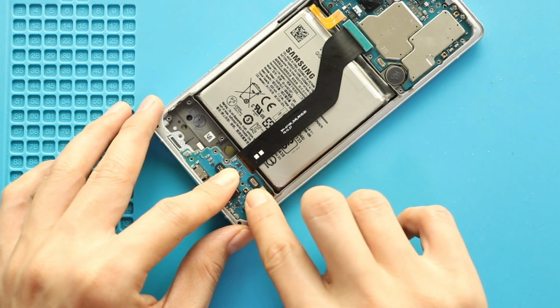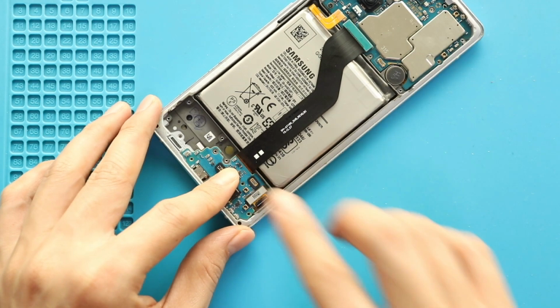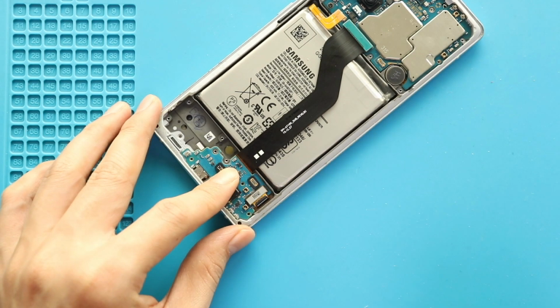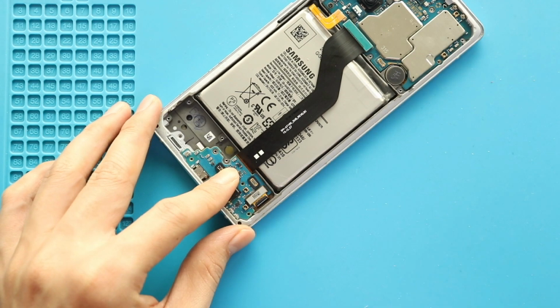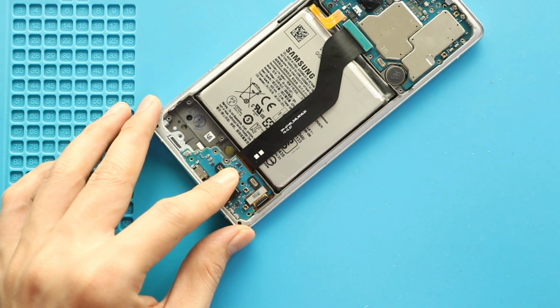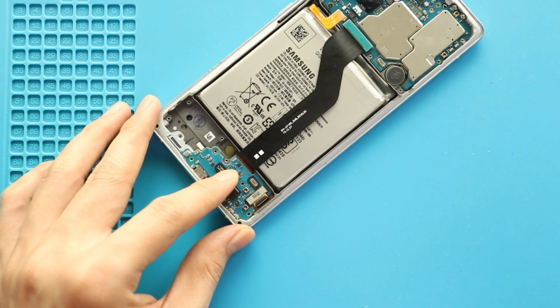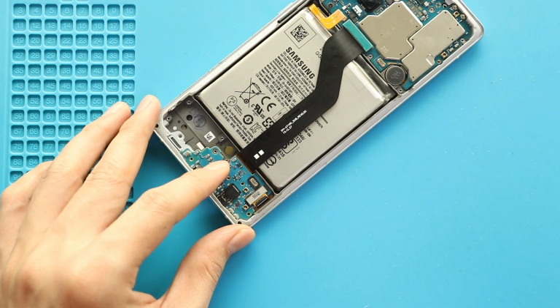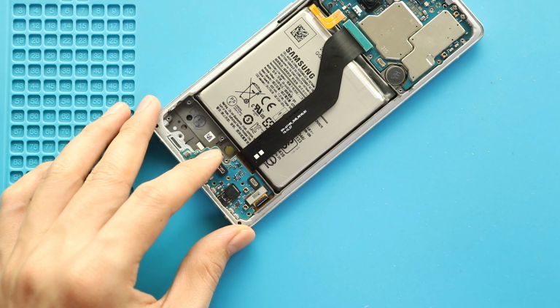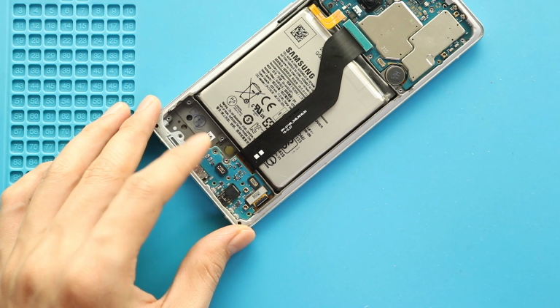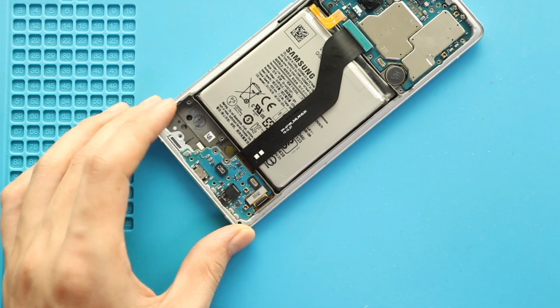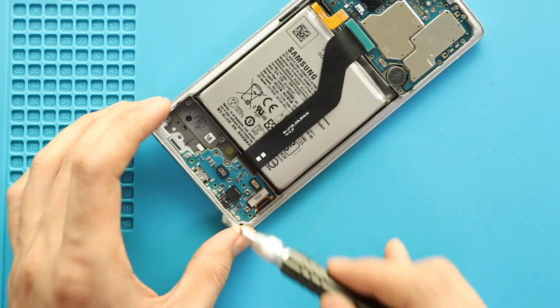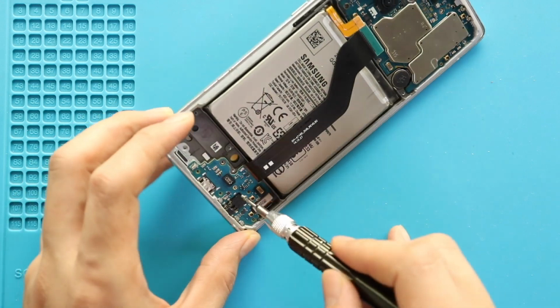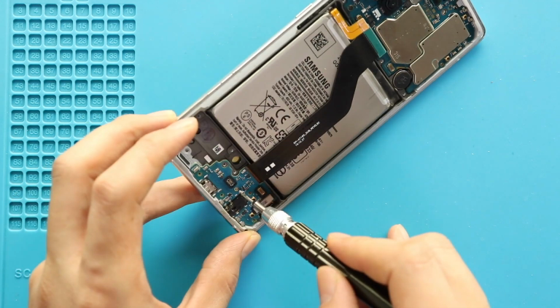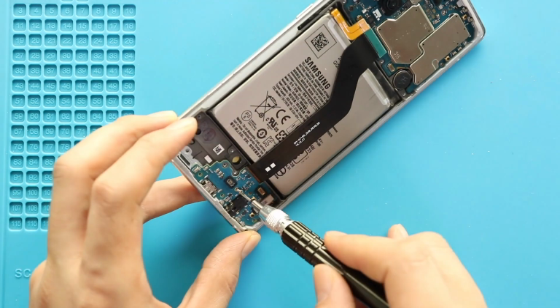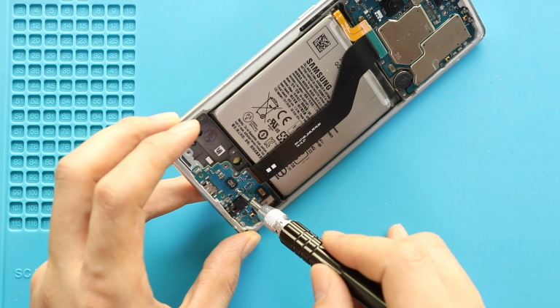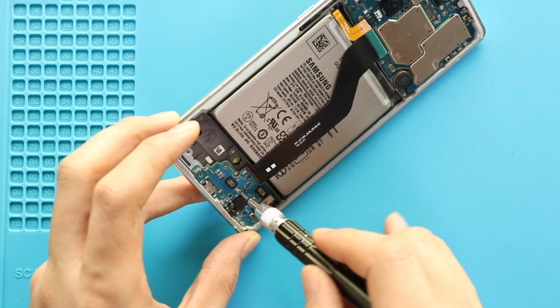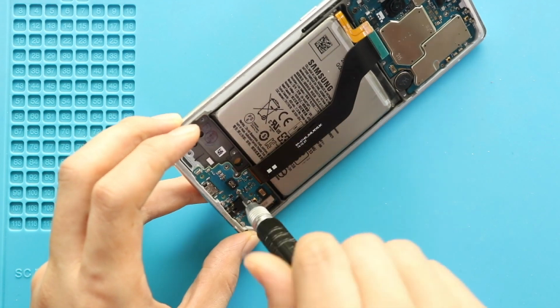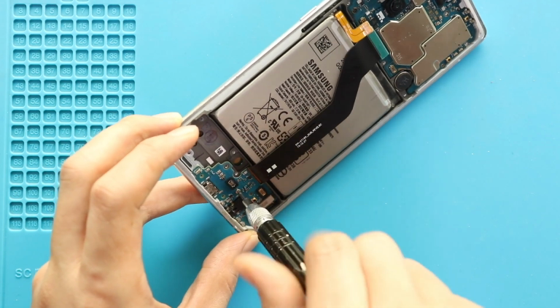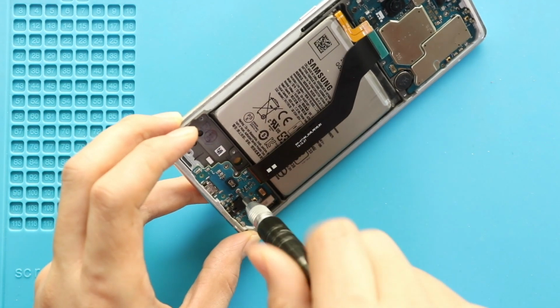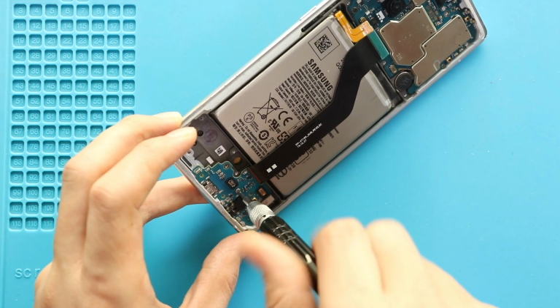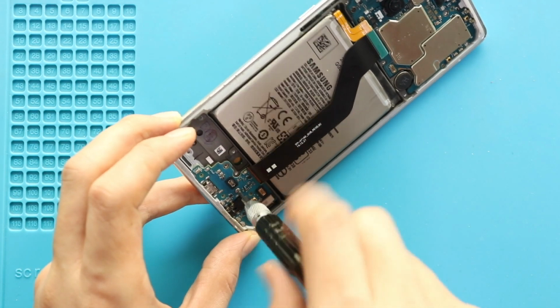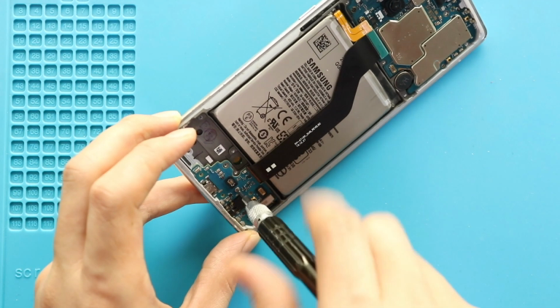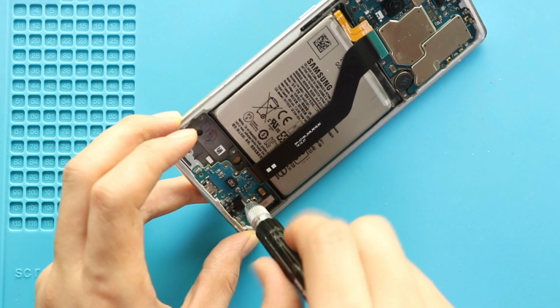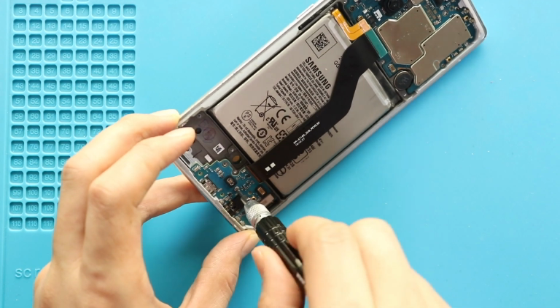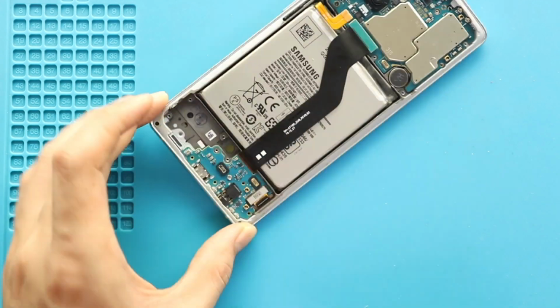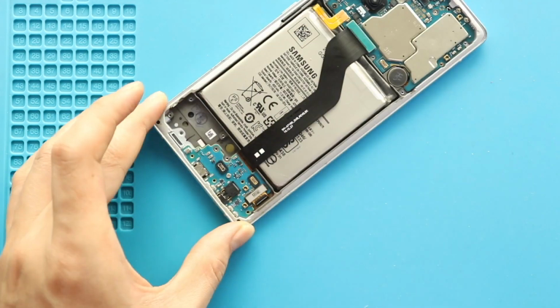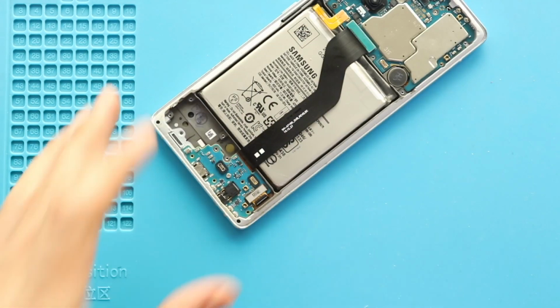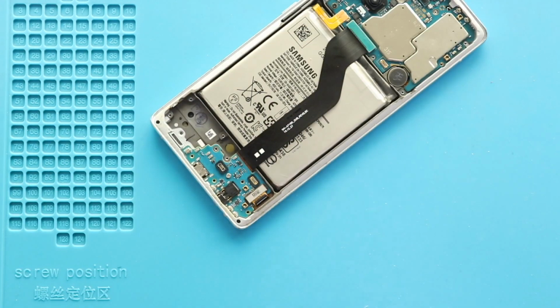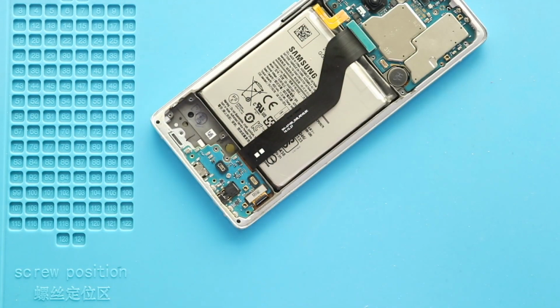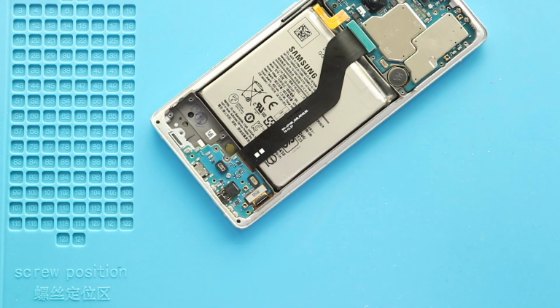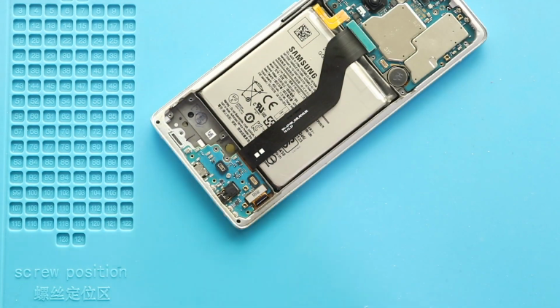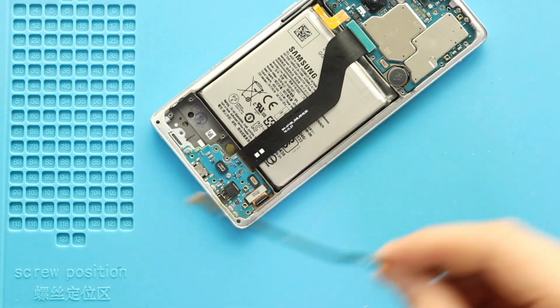Next, secure the charging port board by adding the screw and then place the main flex by connecting from both ends.